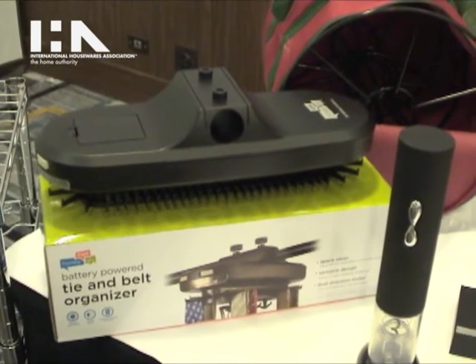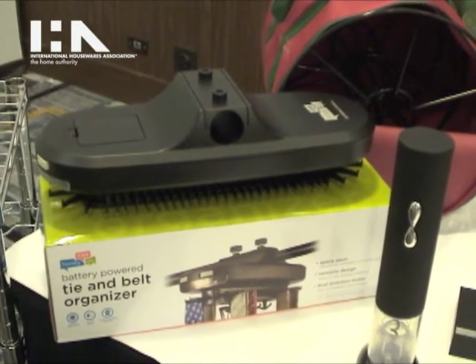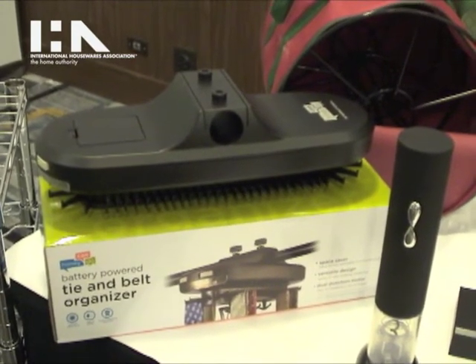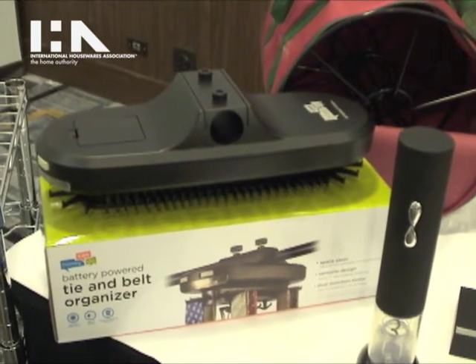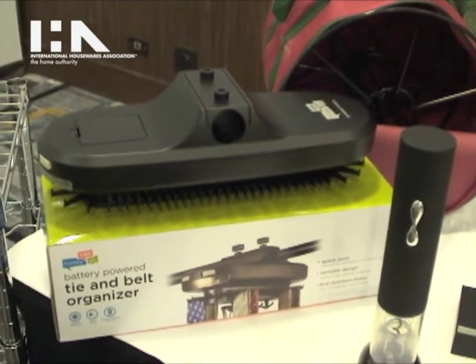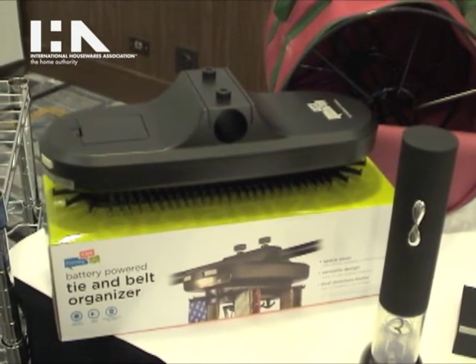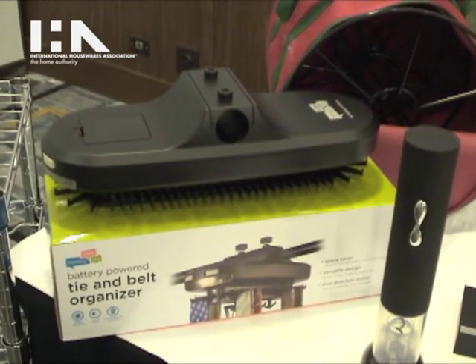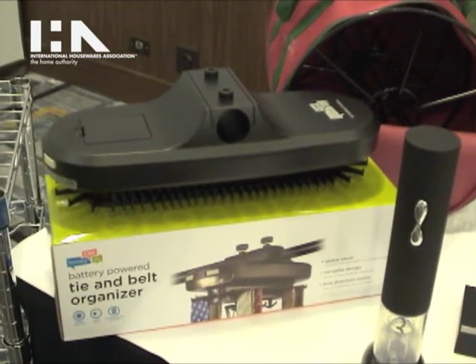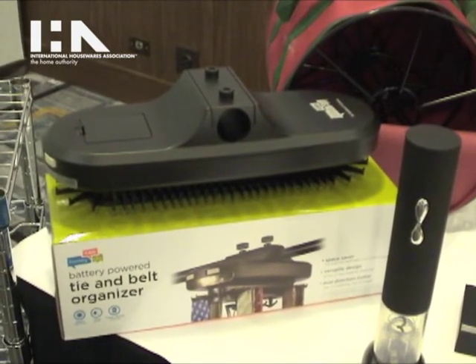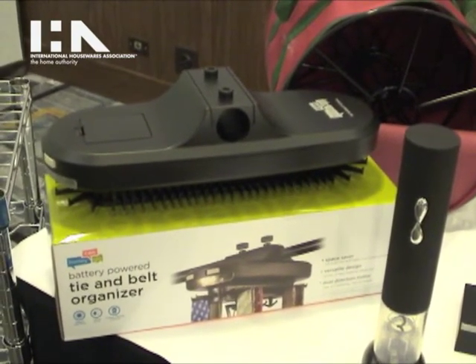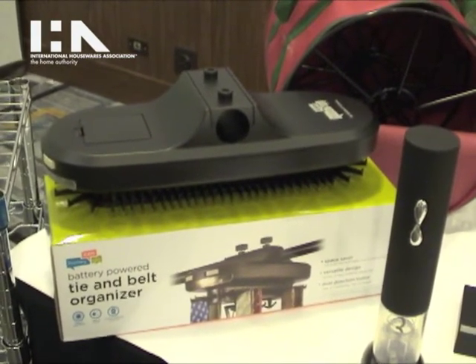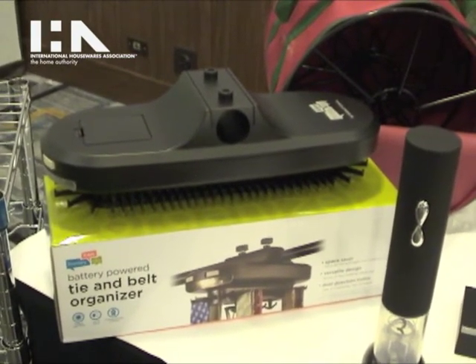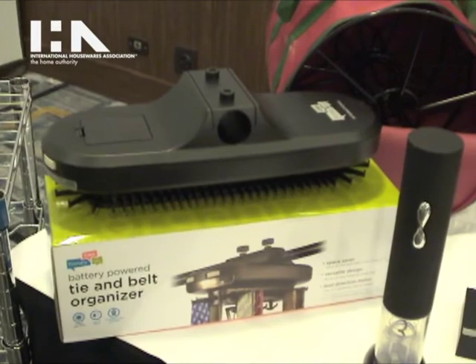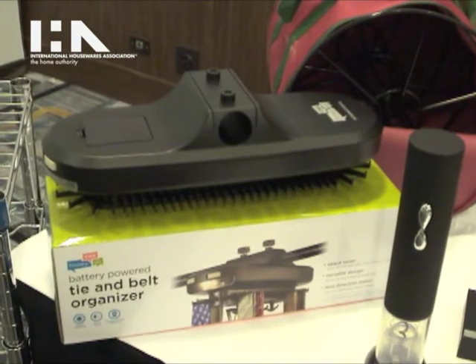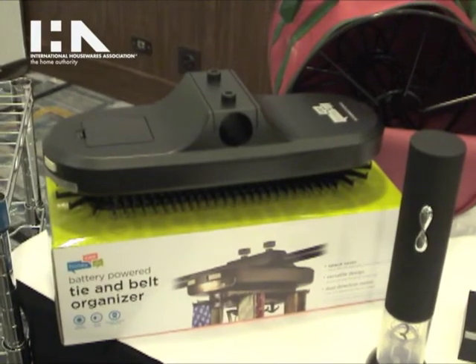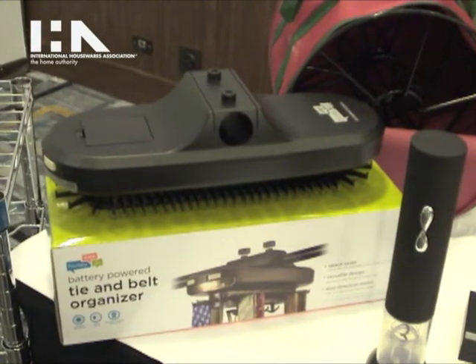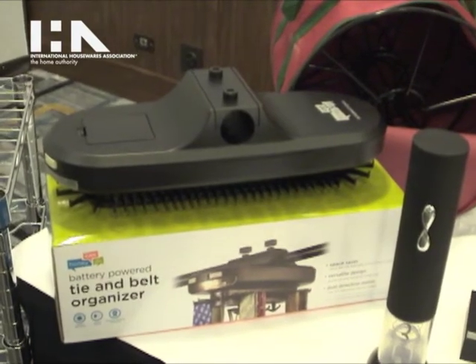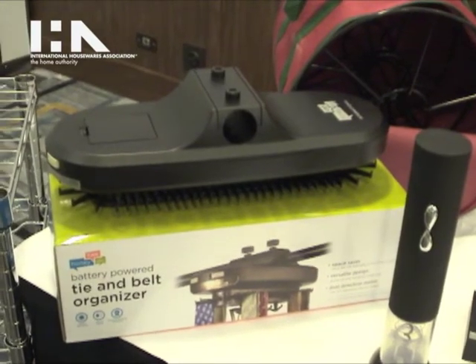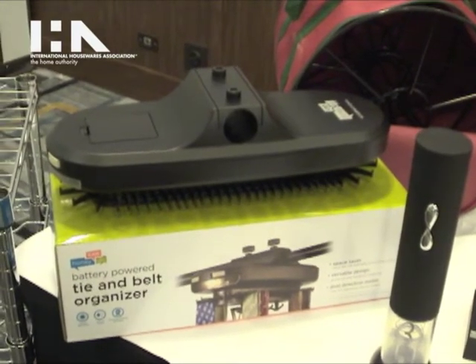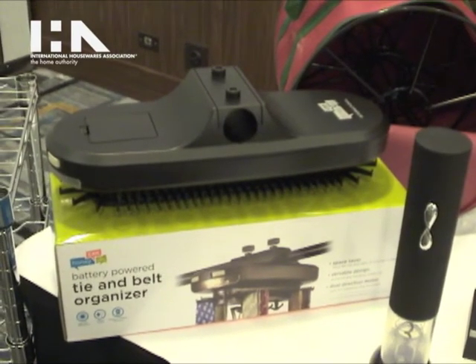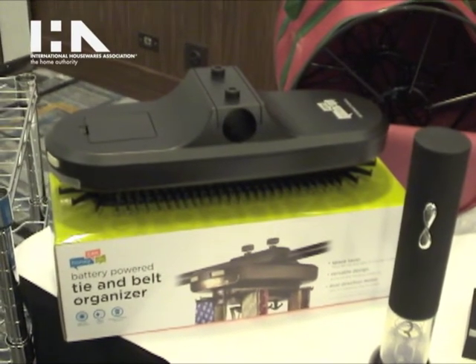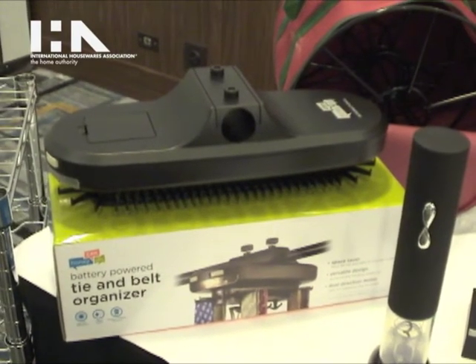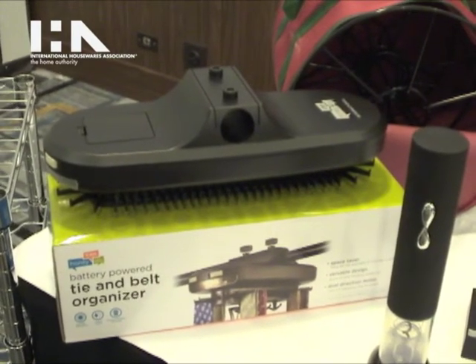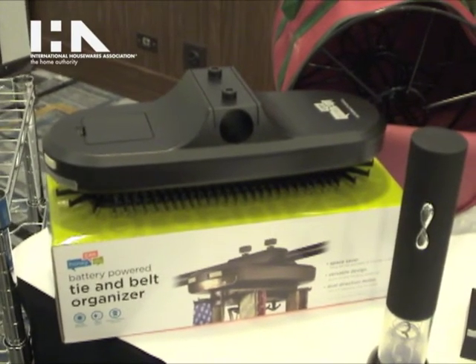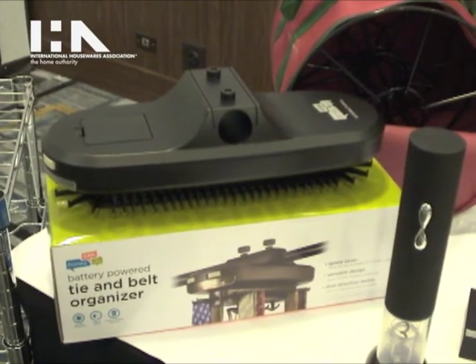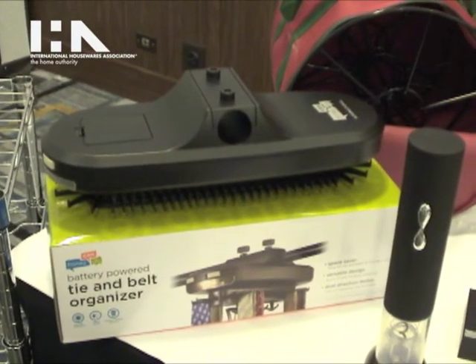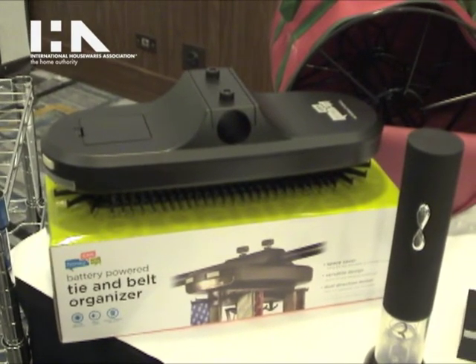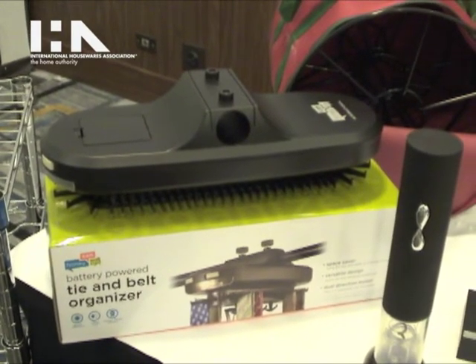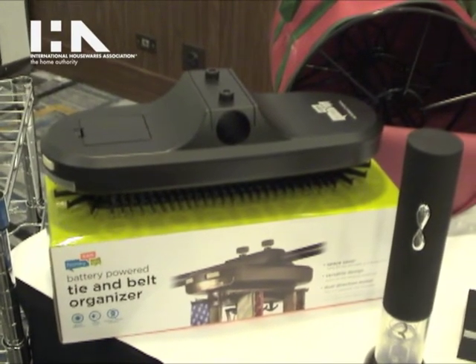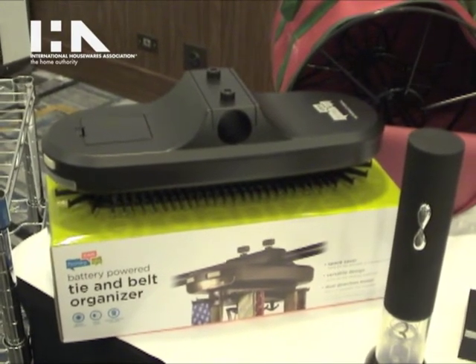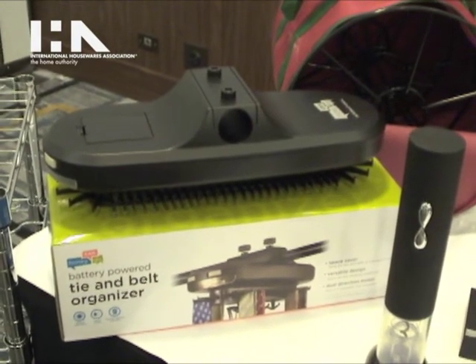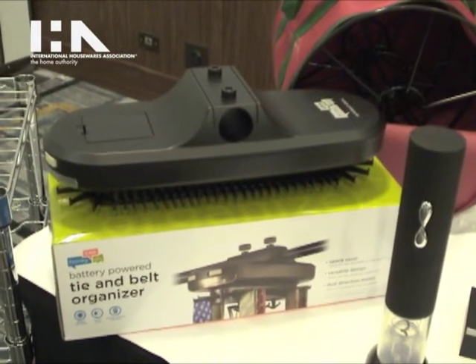The rack retails for about $24.99 and is available at major retailers and online.